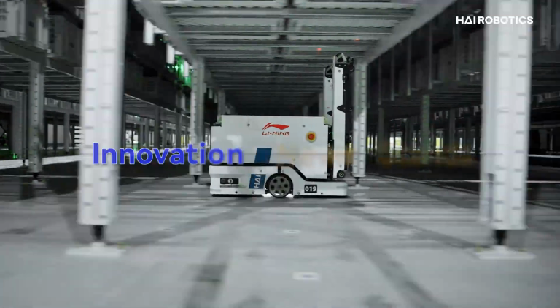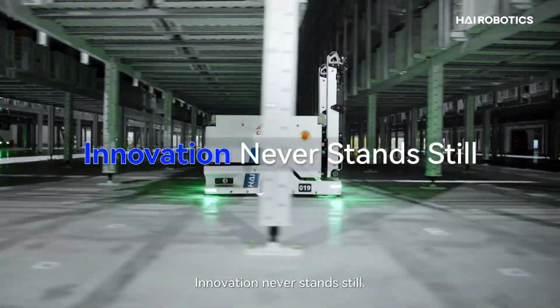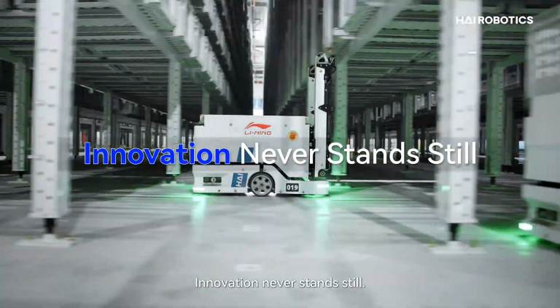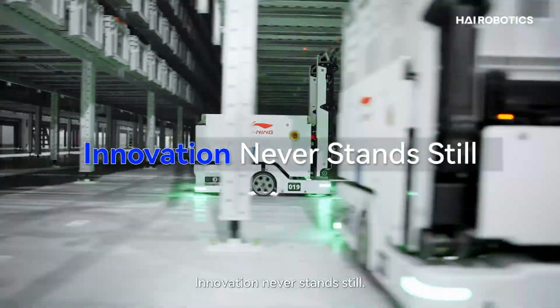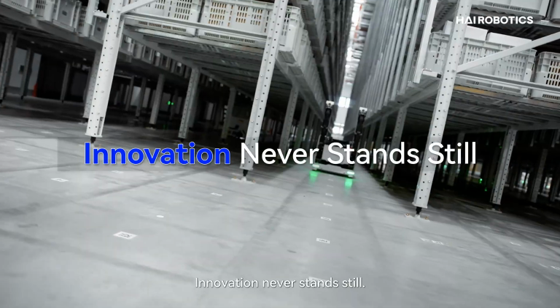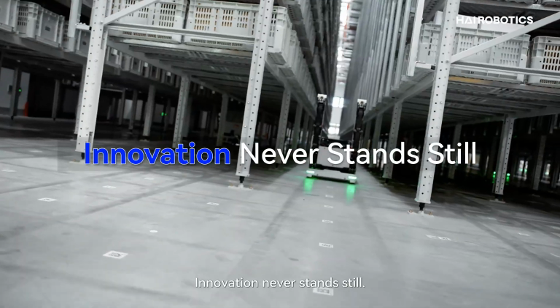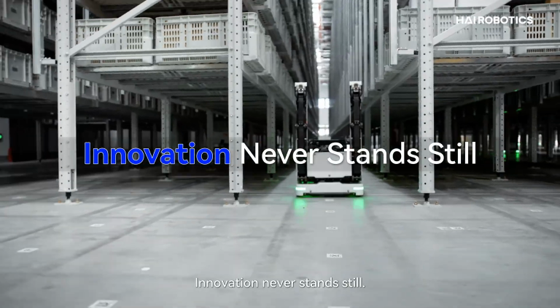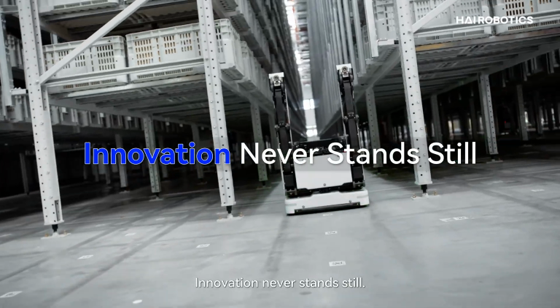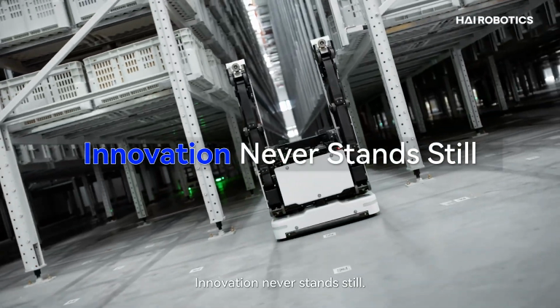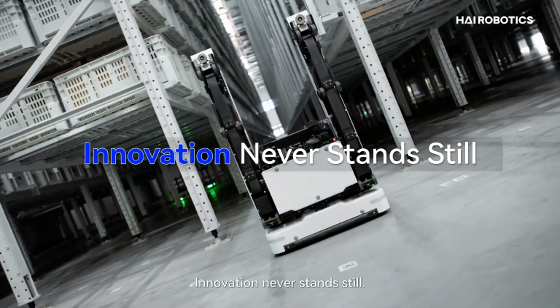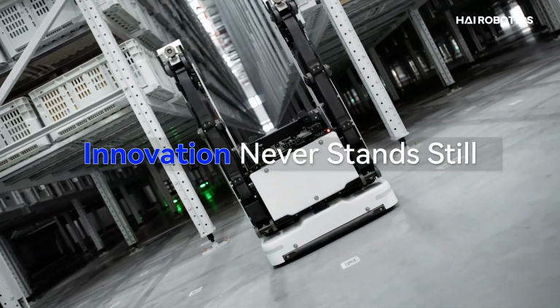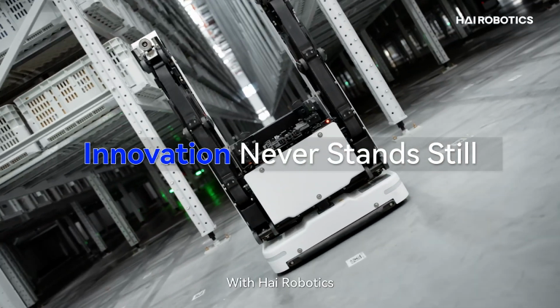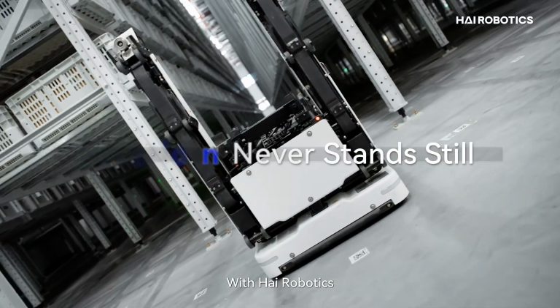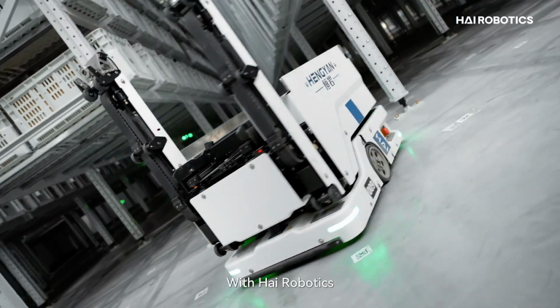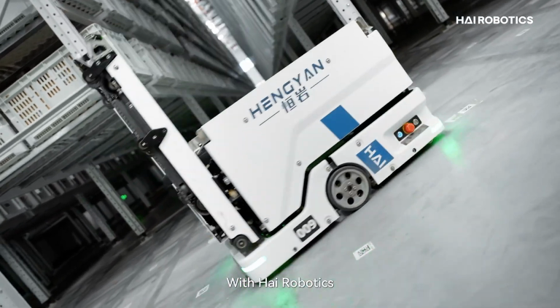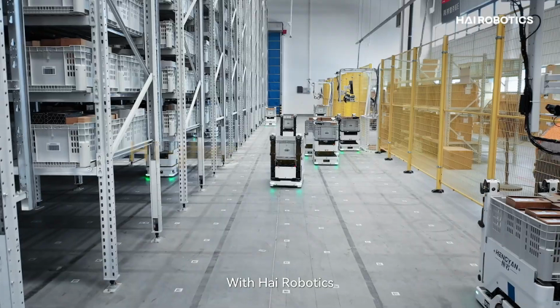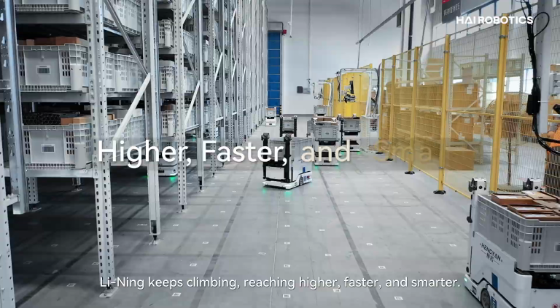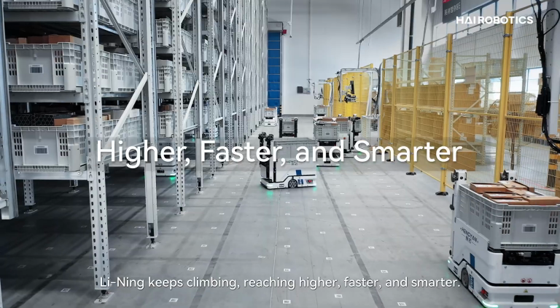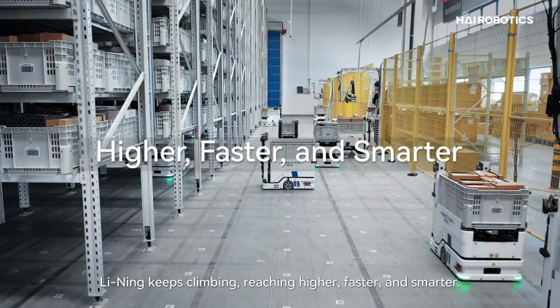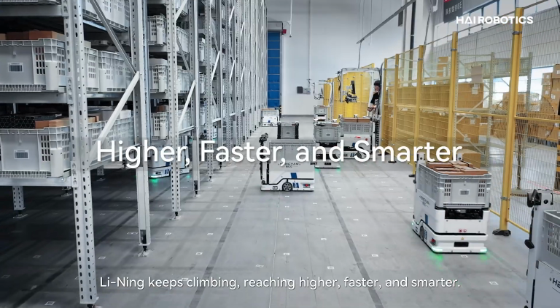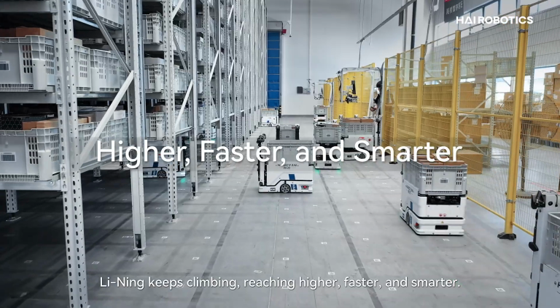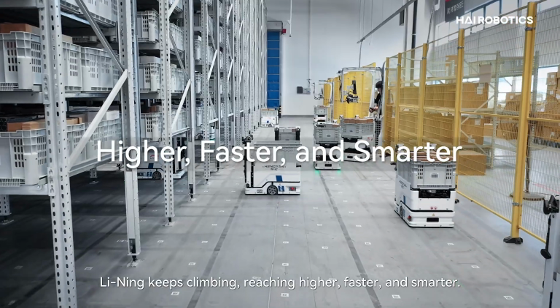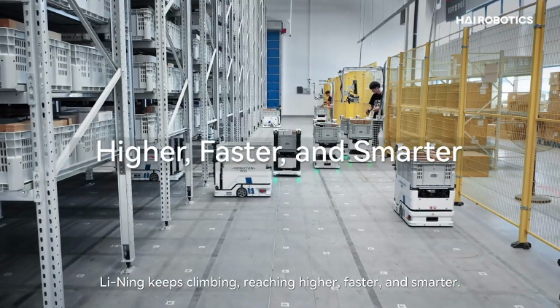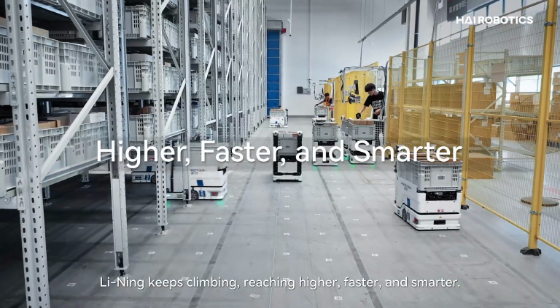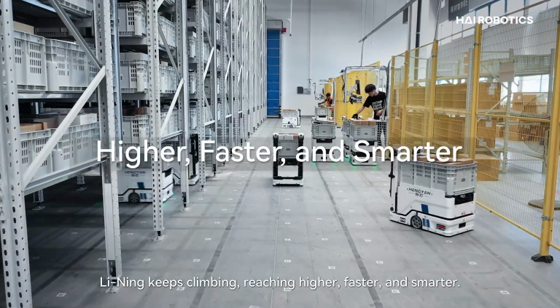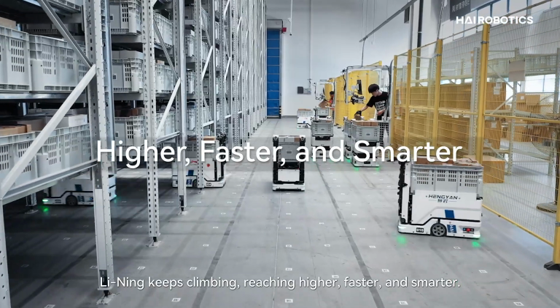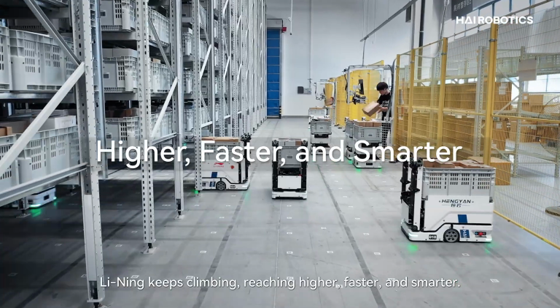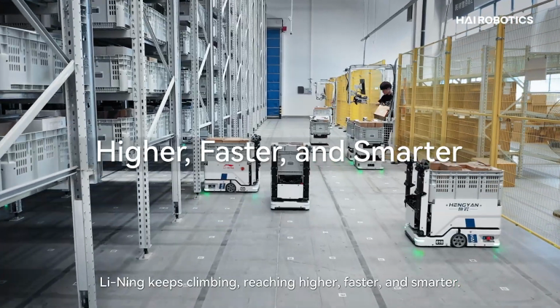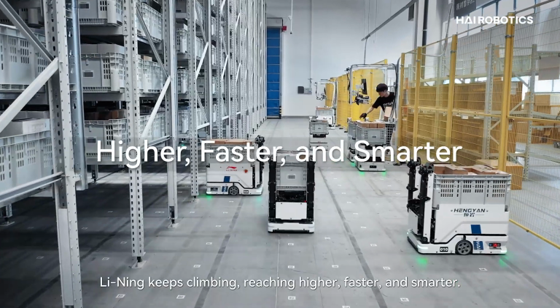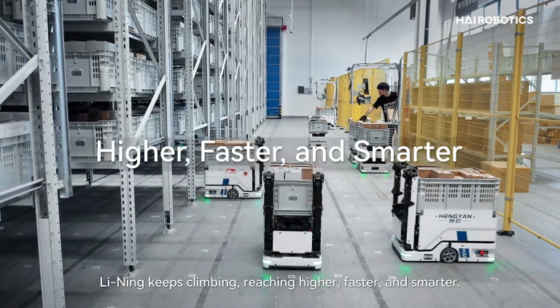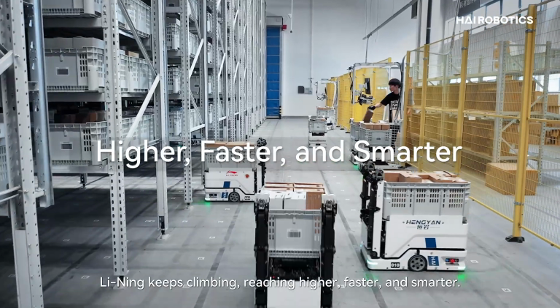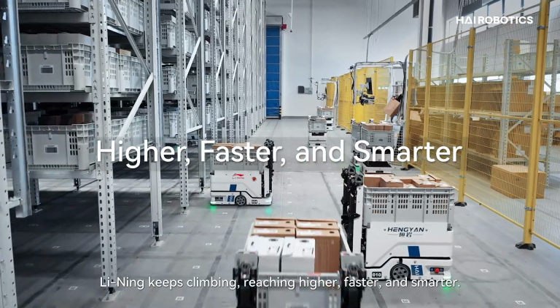Innovation never stands still. With high robotics, Li Ning keeps climbing, reaching higher, faster and smarter.